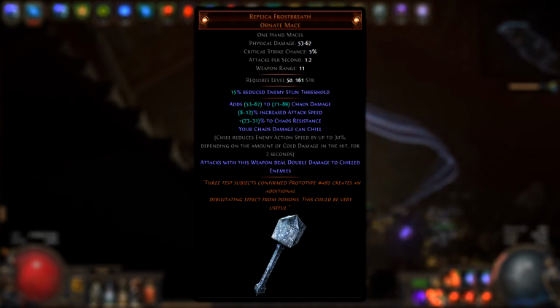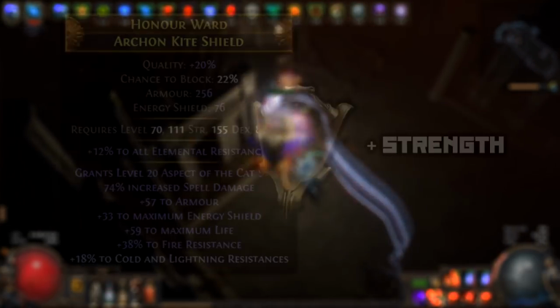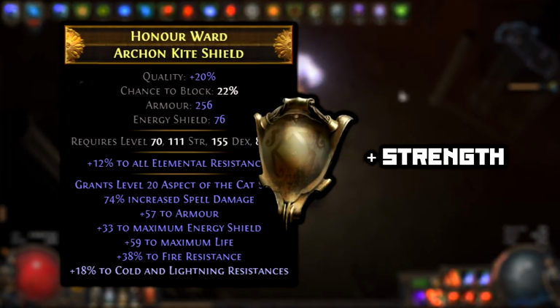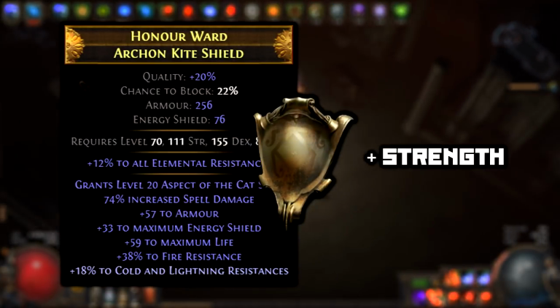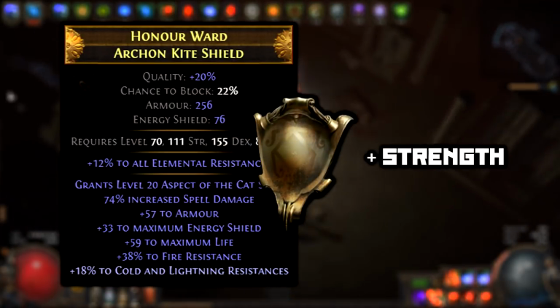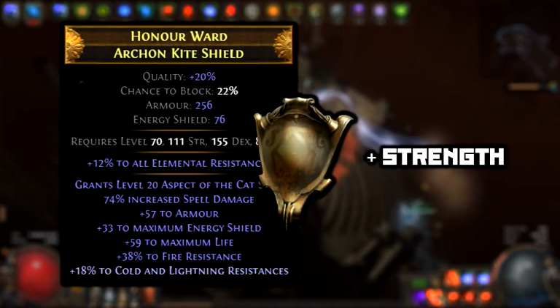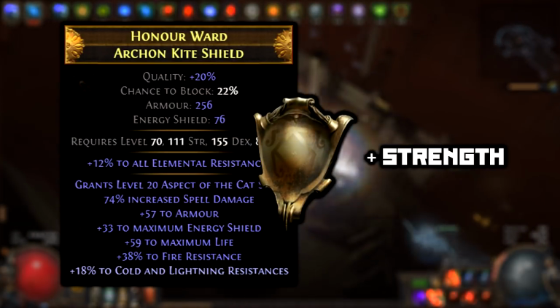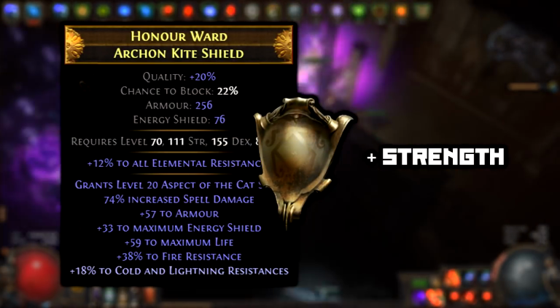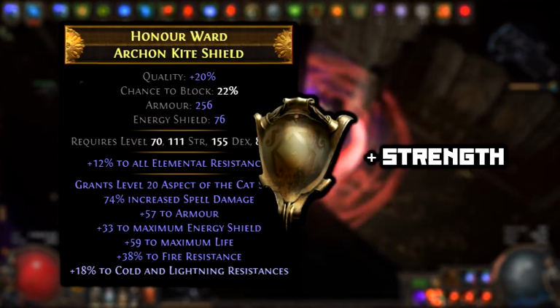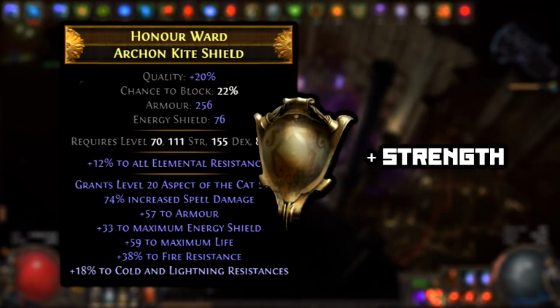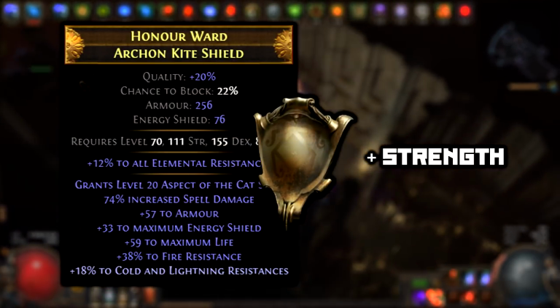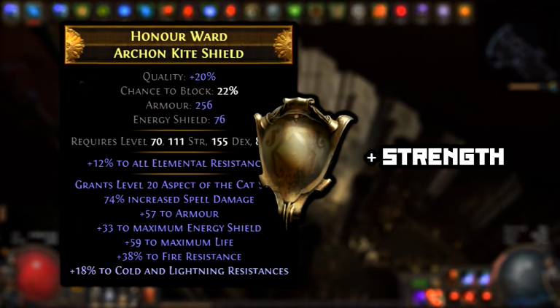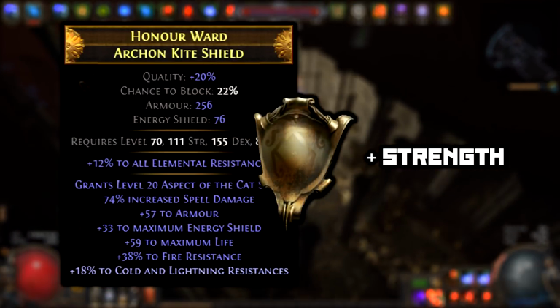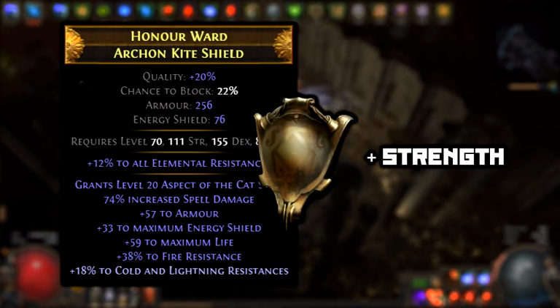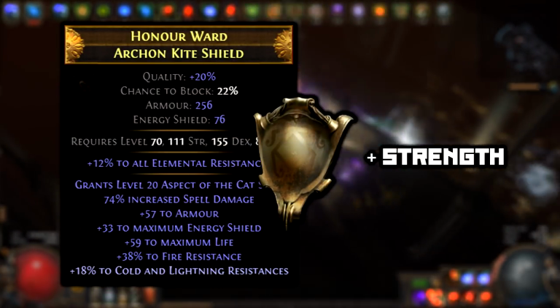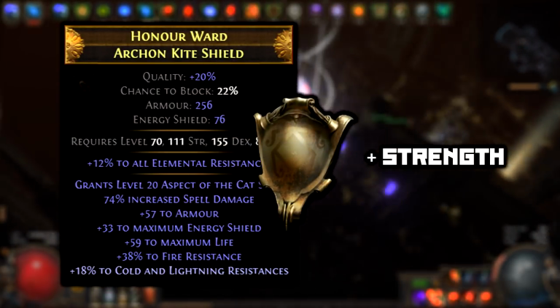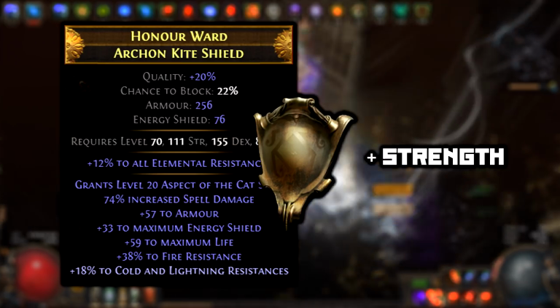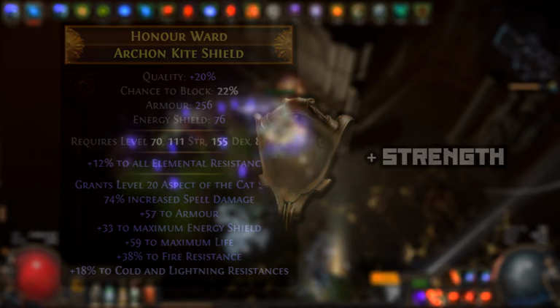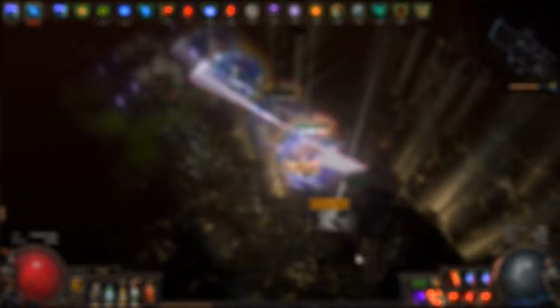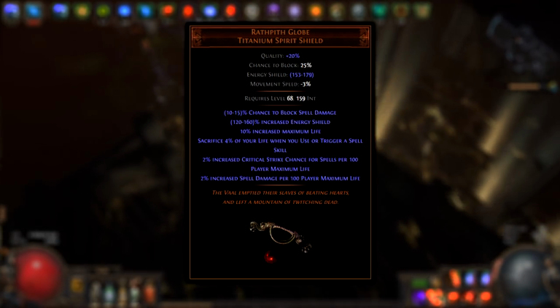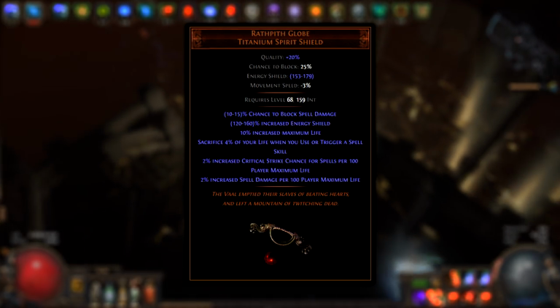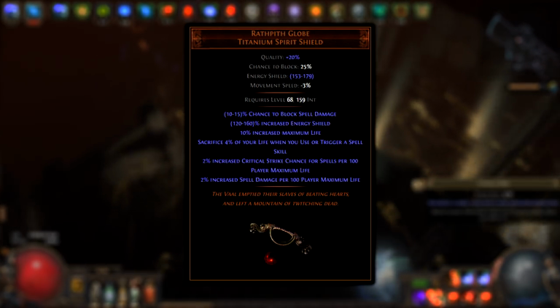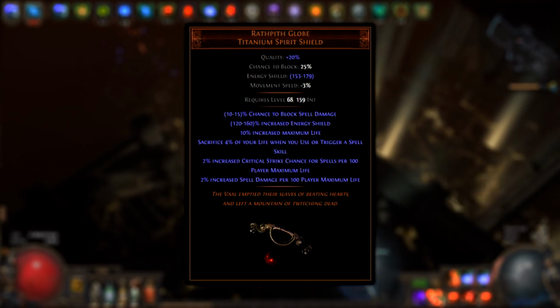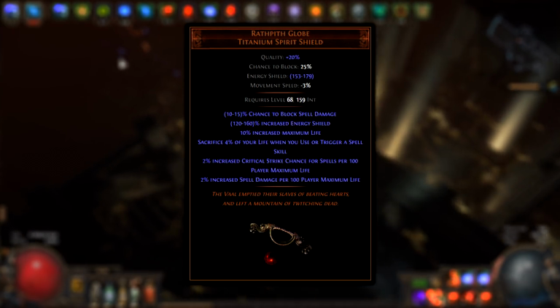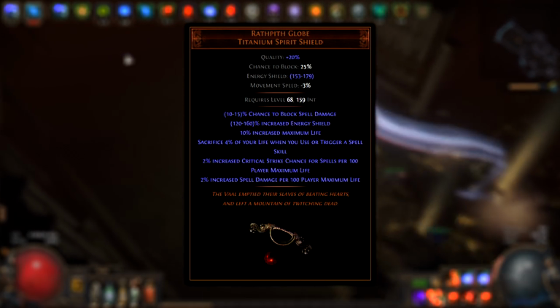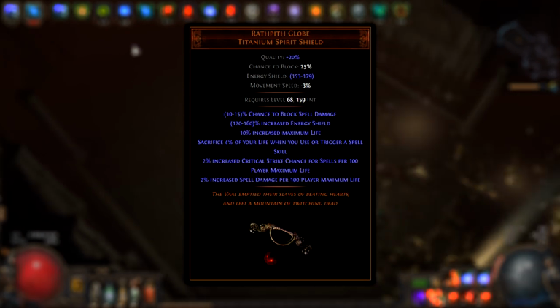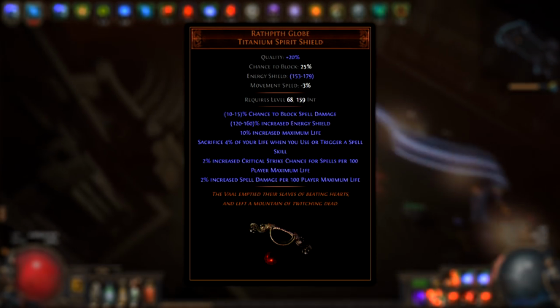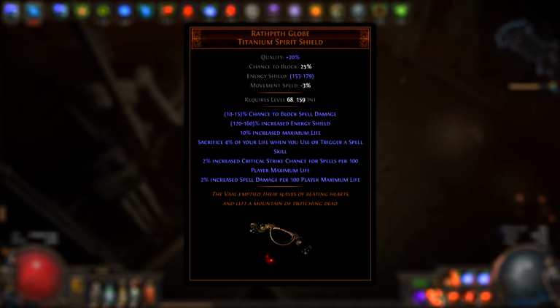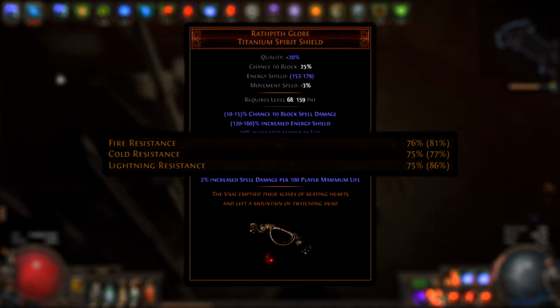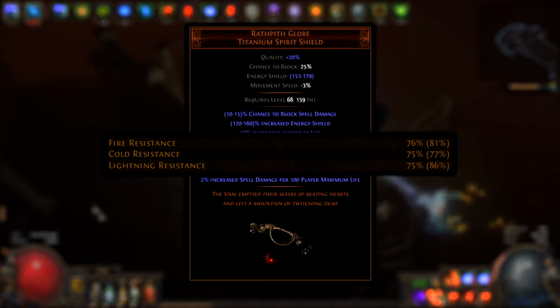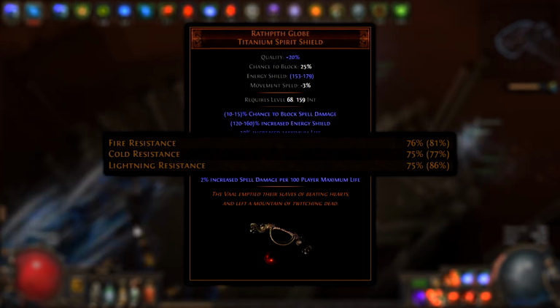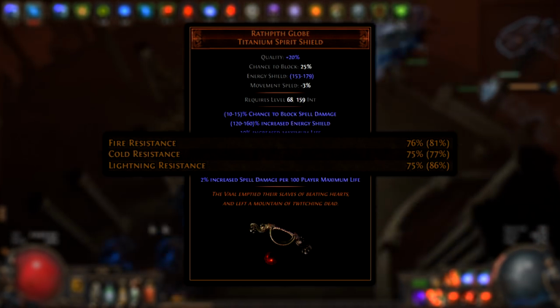For the shield, use a Rare Shield with Resistance, Spell Damage, and Strength. Another good option is Wrathbirth Globe, but only if we have enough Resistance.